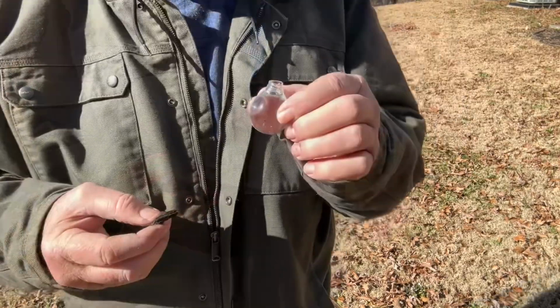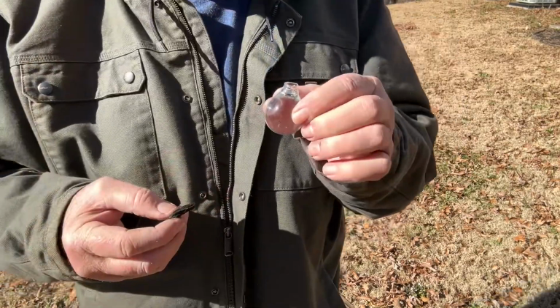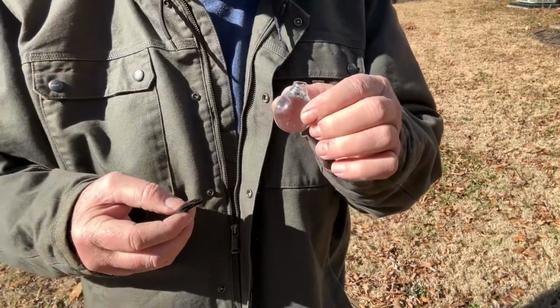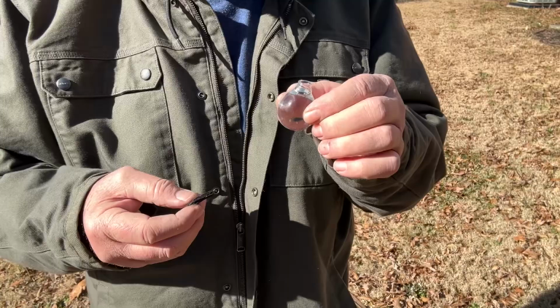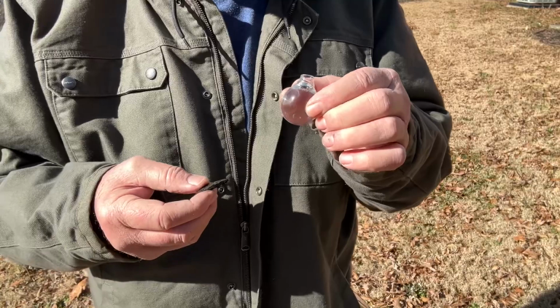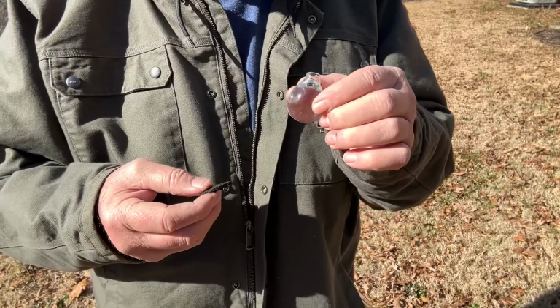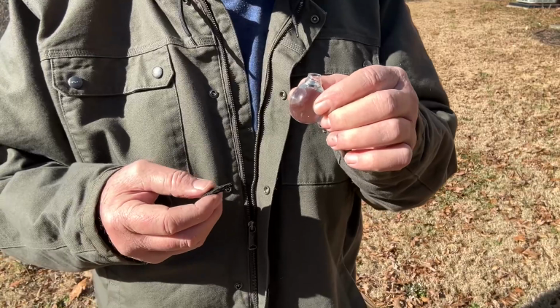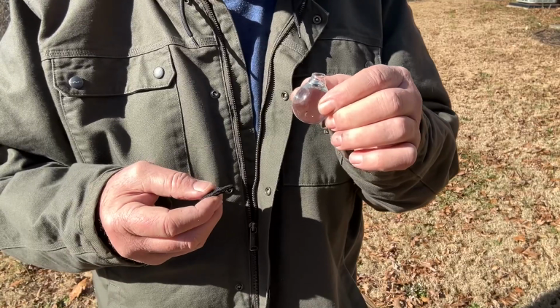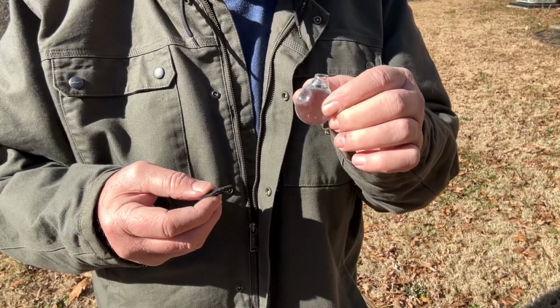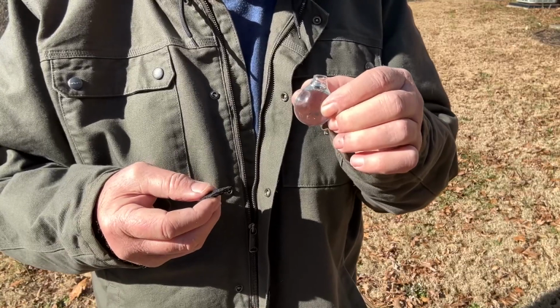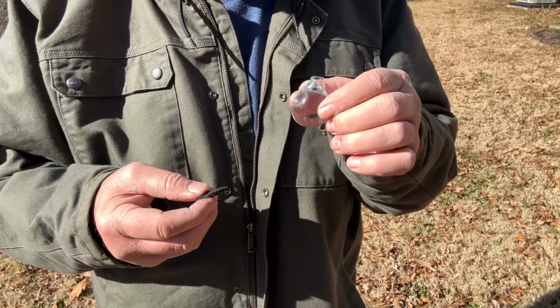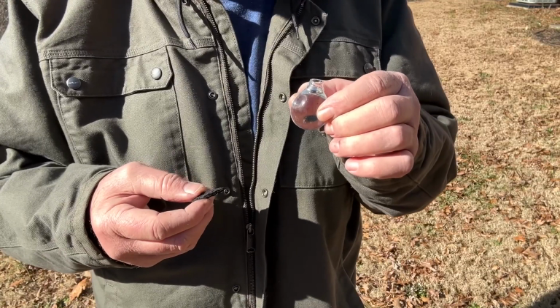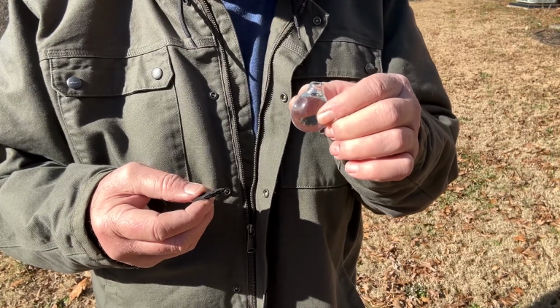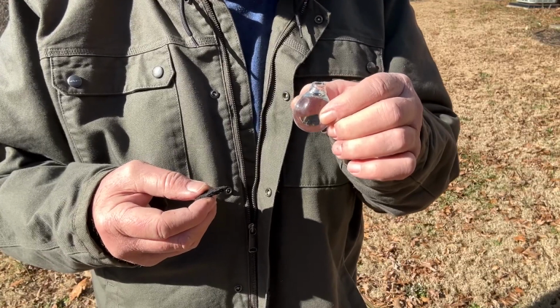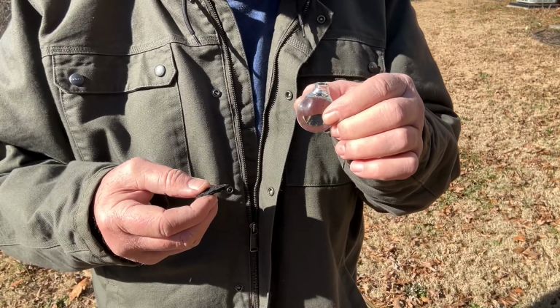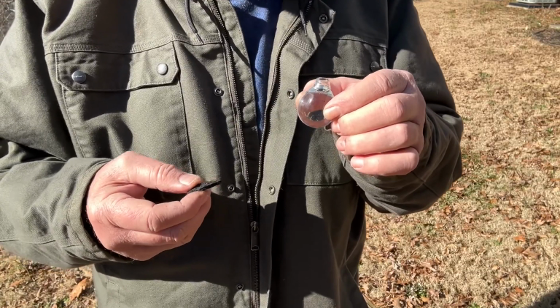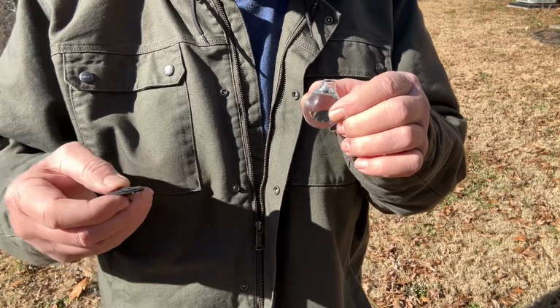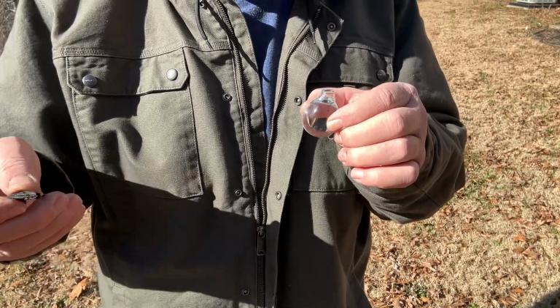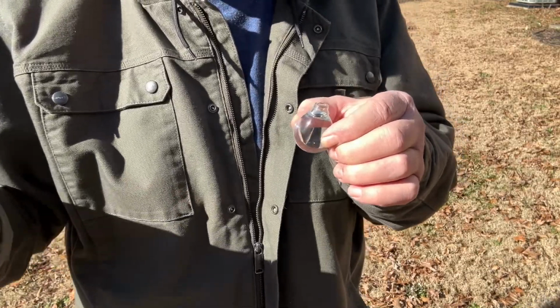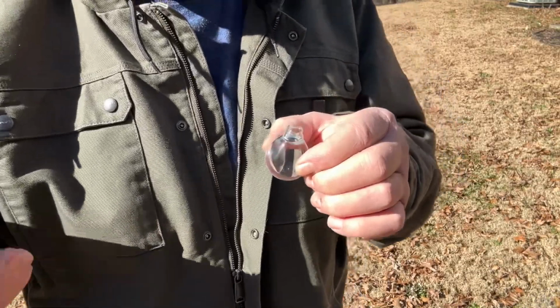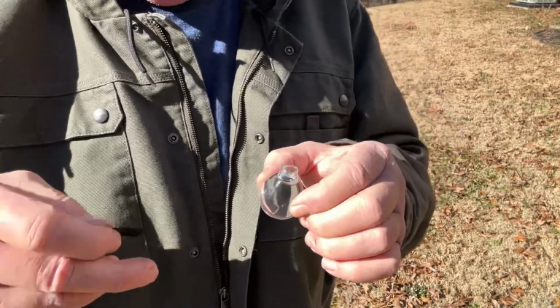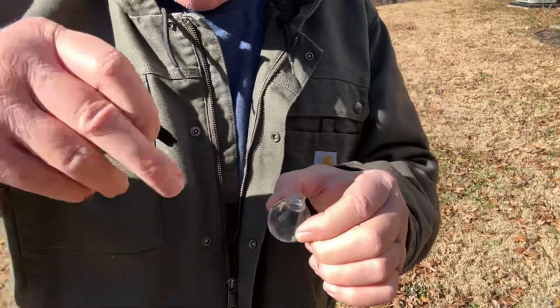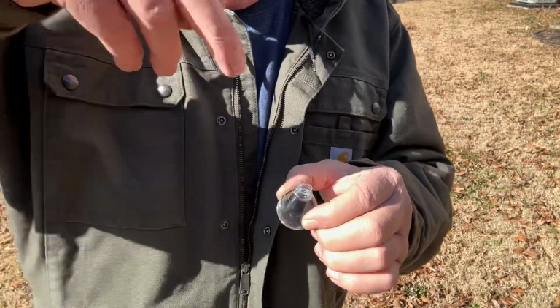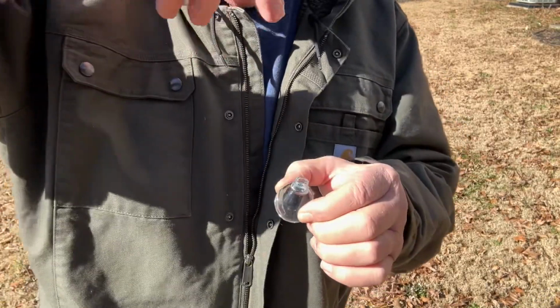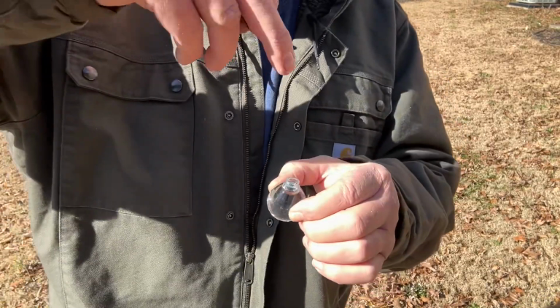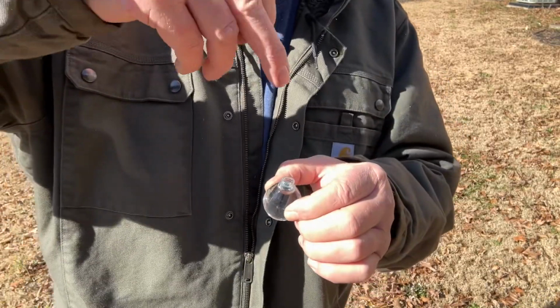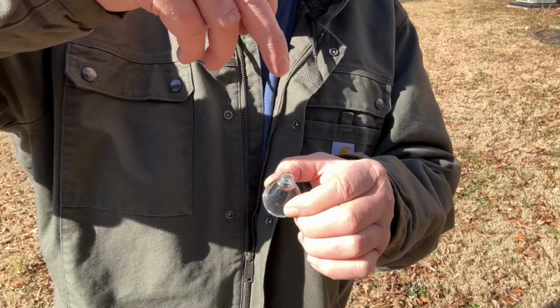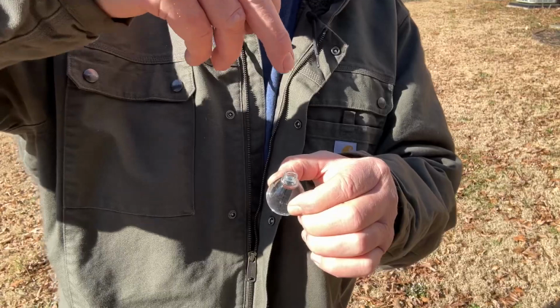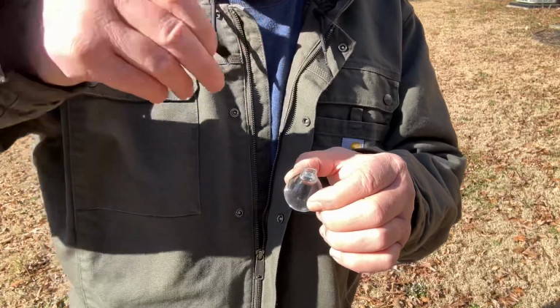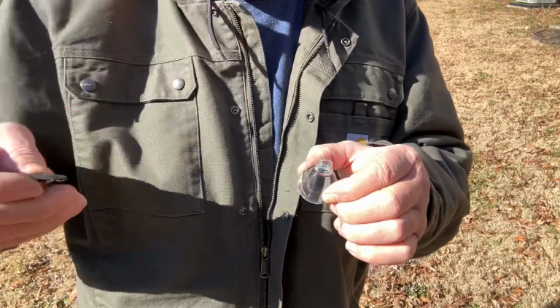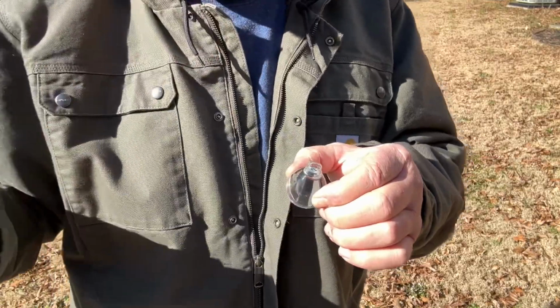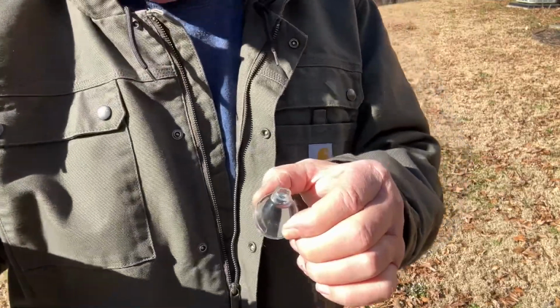Oh, you can't see, can you? Maybe you can look down from up top. Hold on.